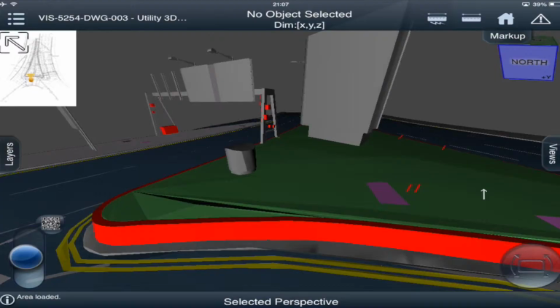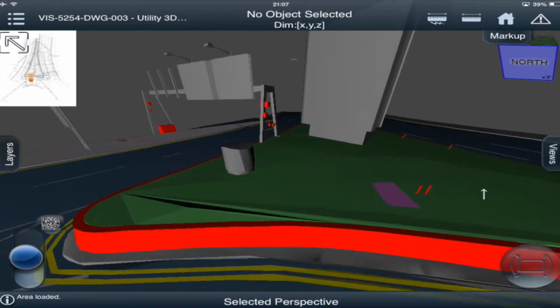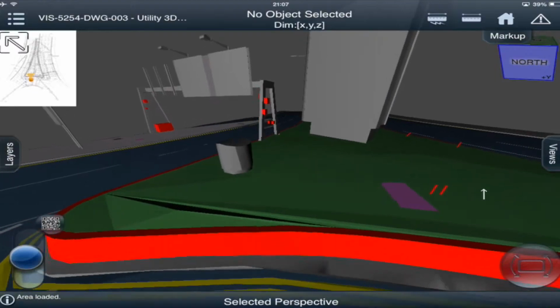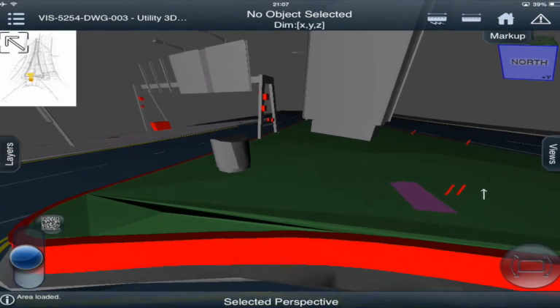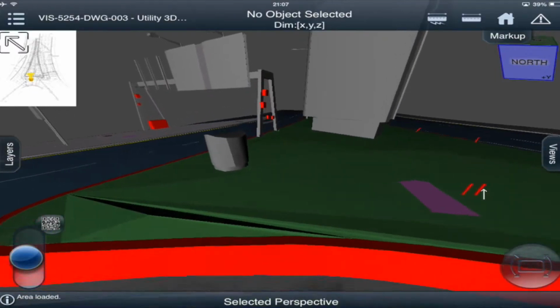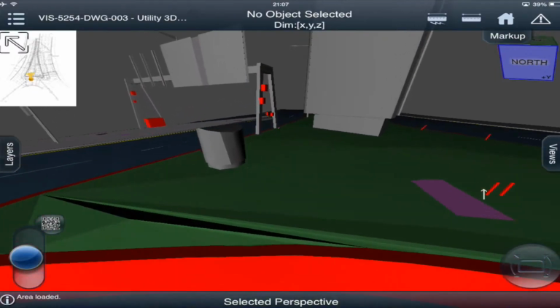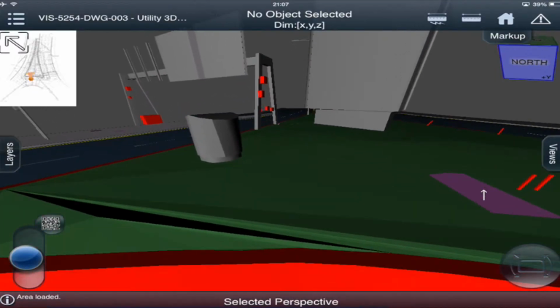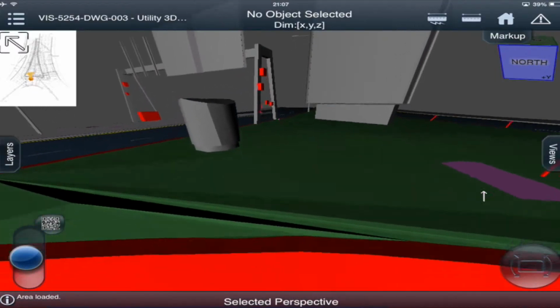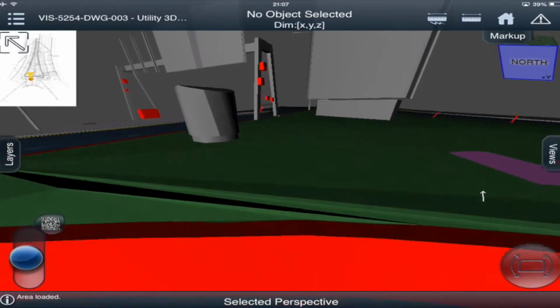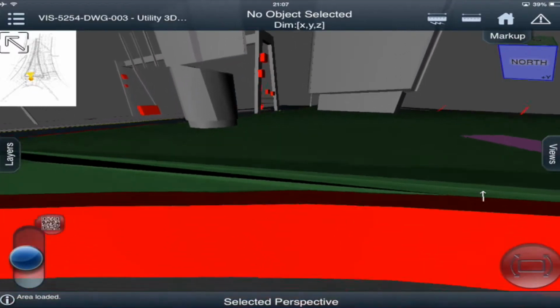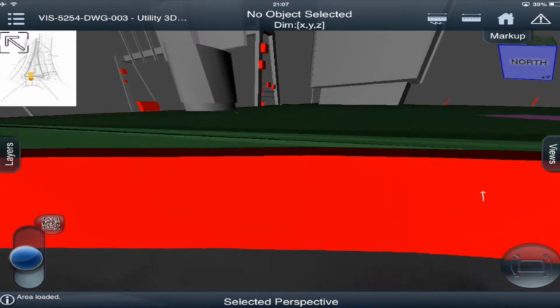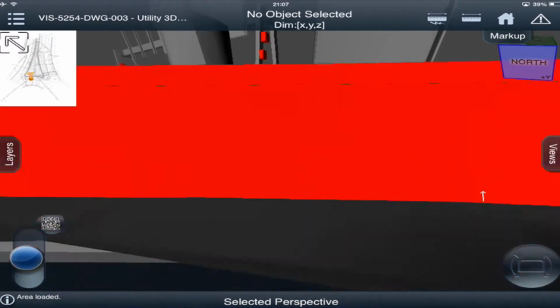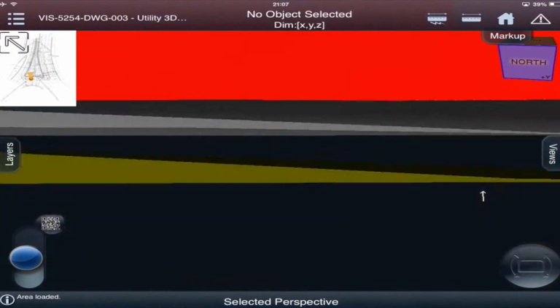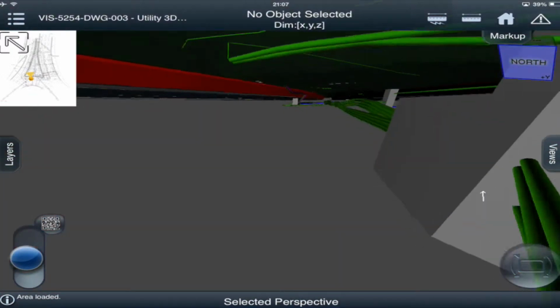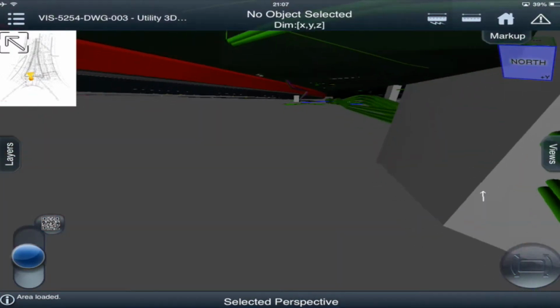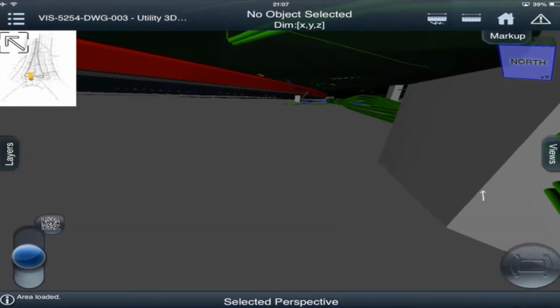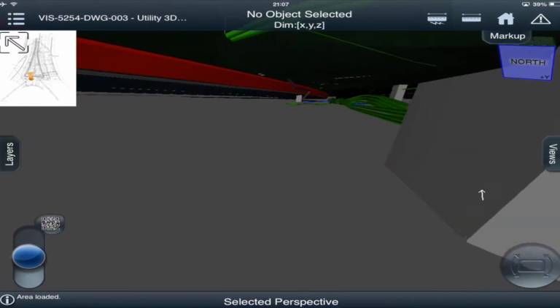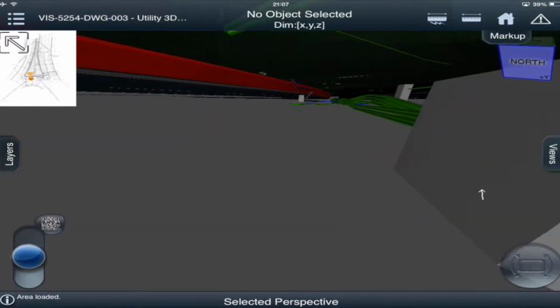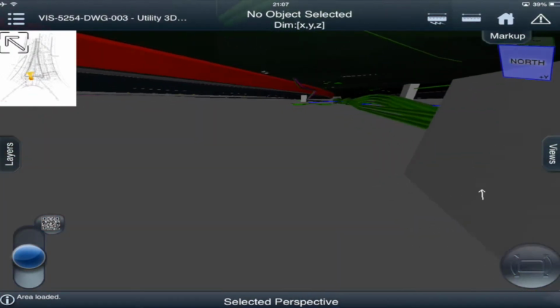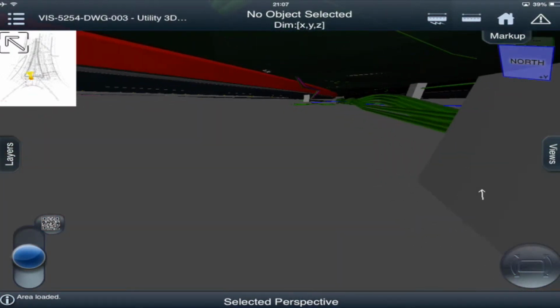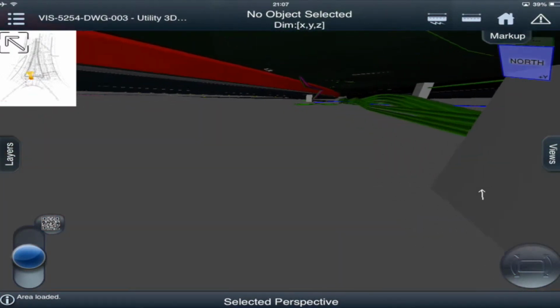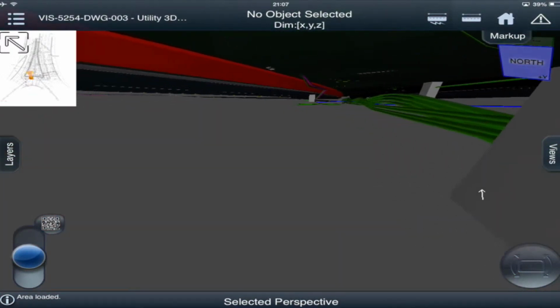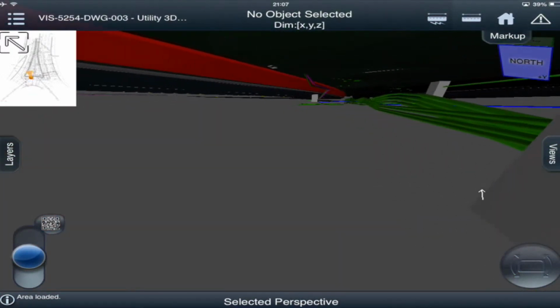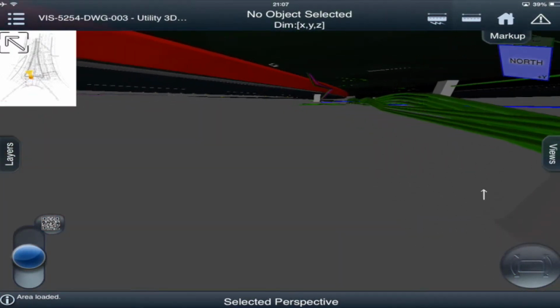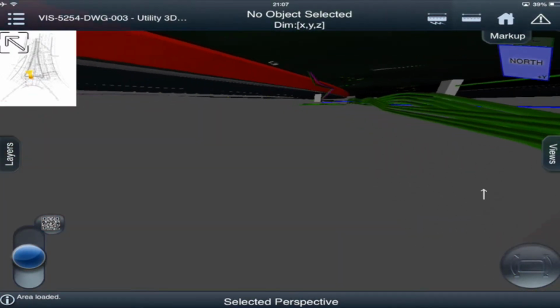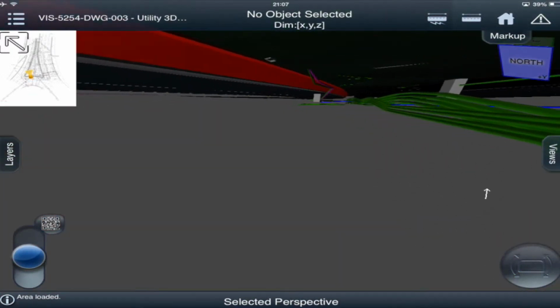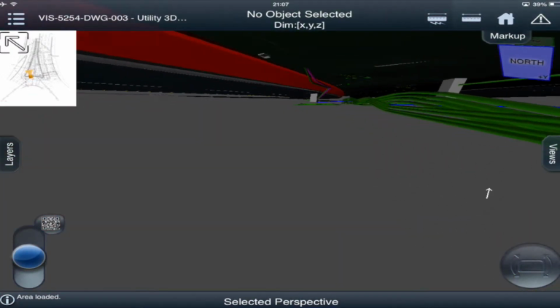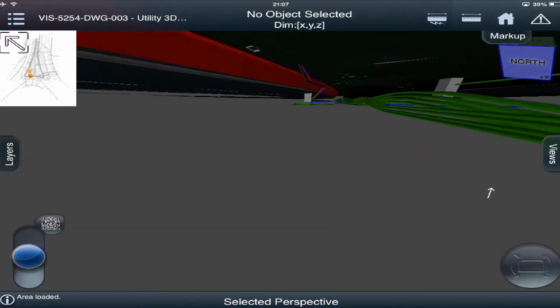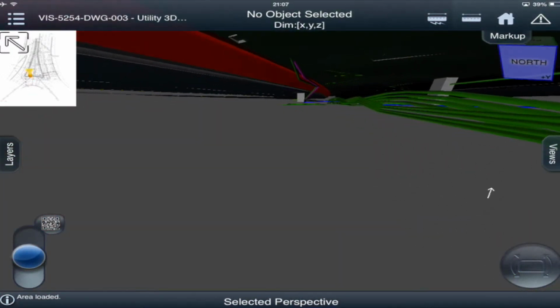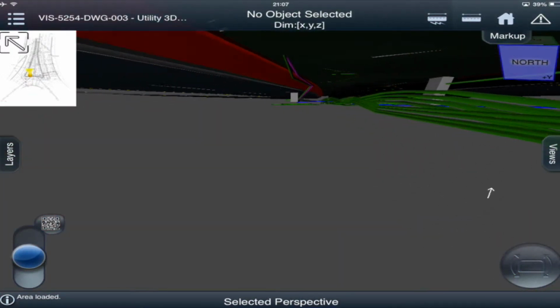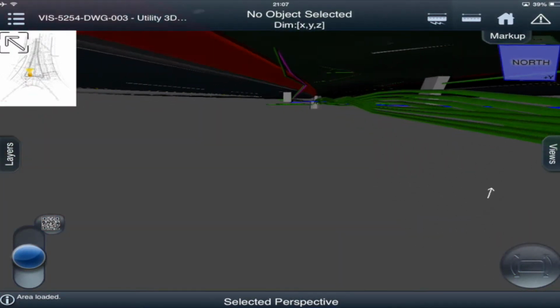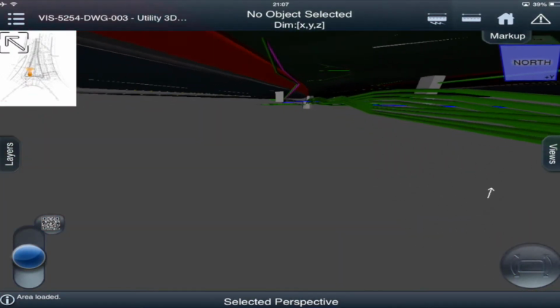The results are then imported into CAD format to be incorporated into the design and build content as a 2D or 3D output.